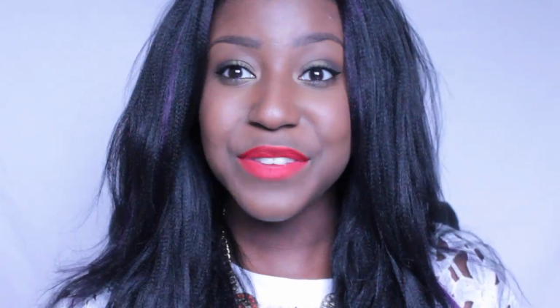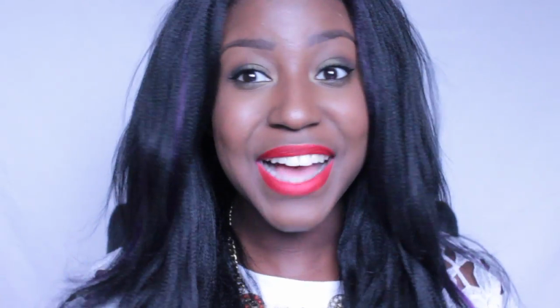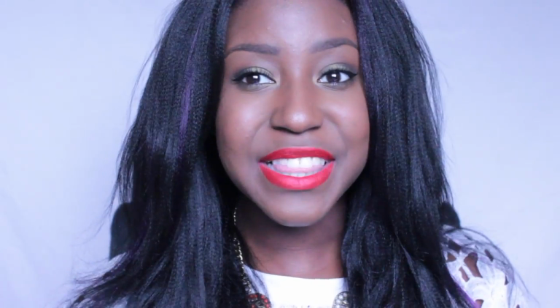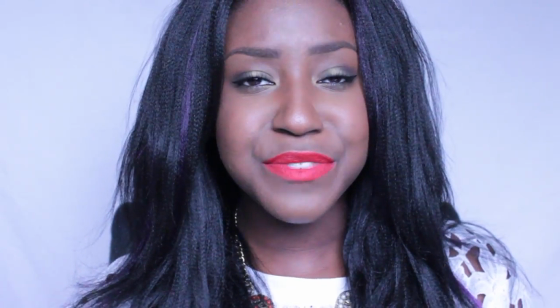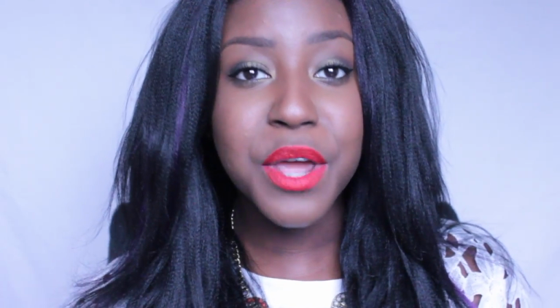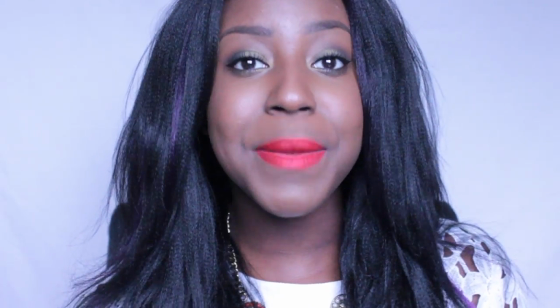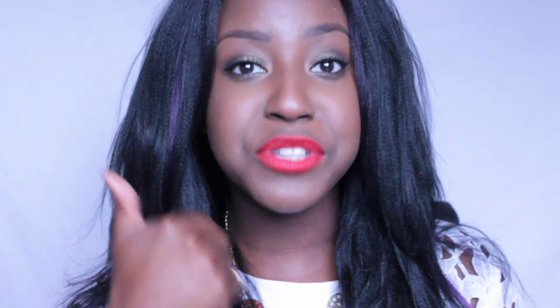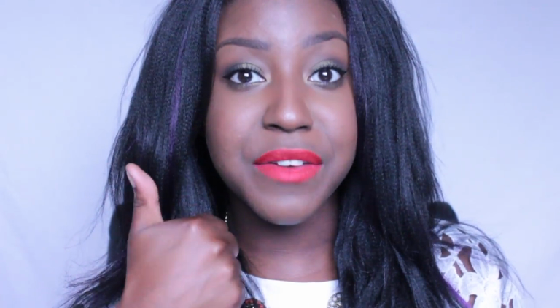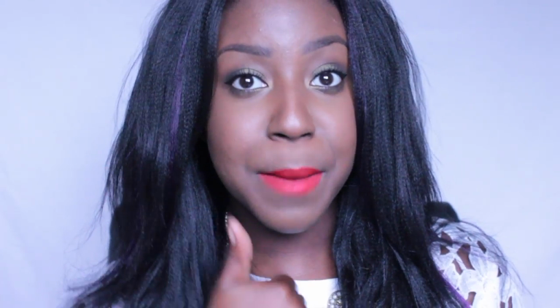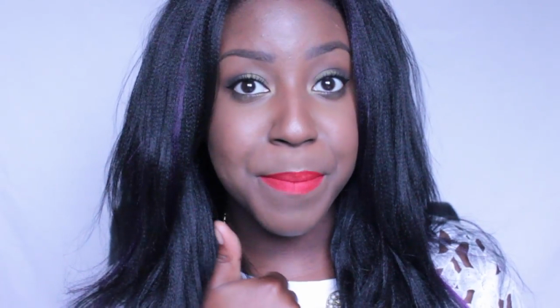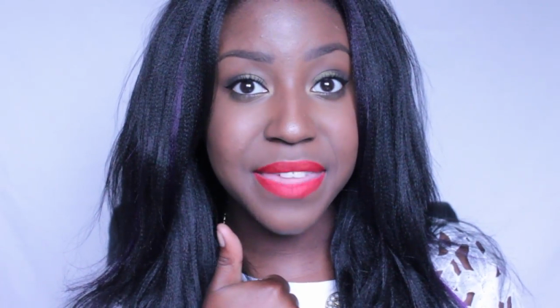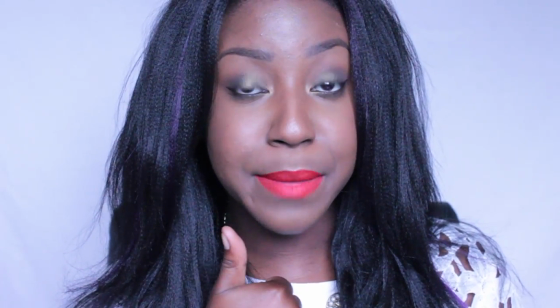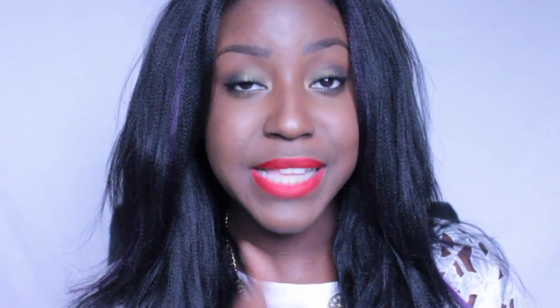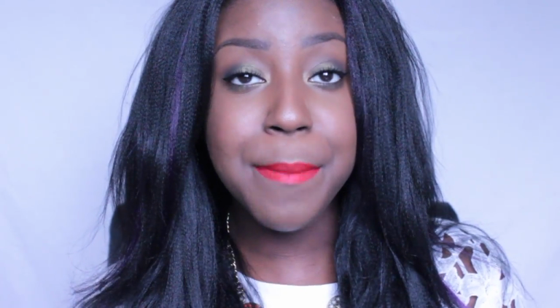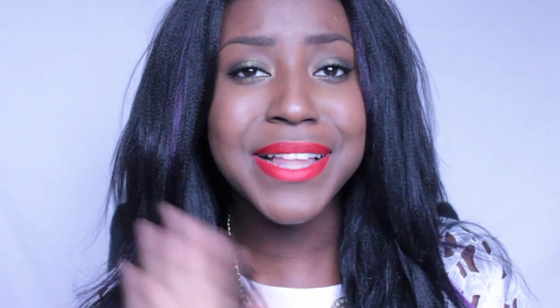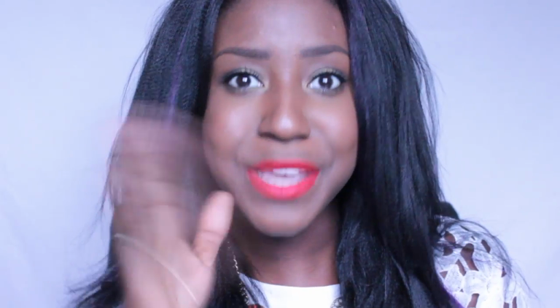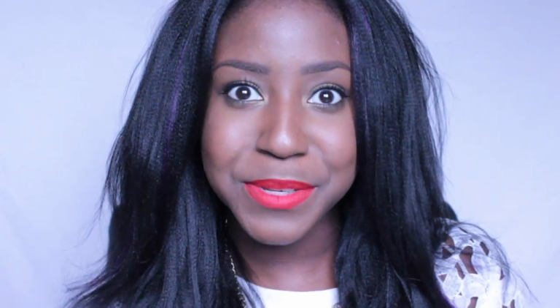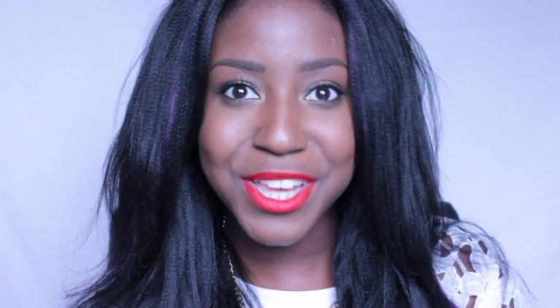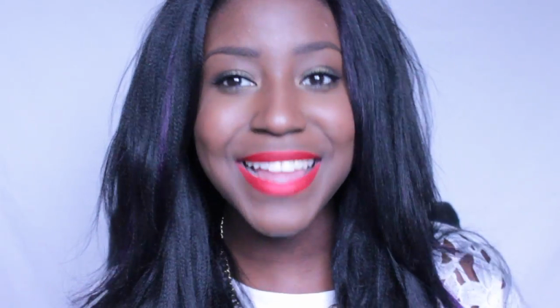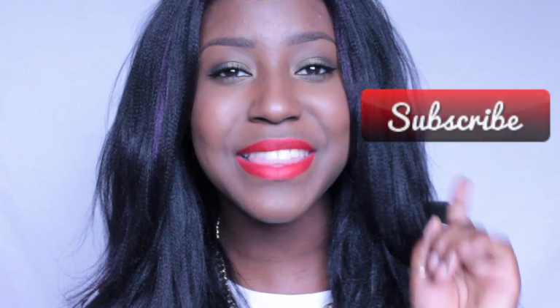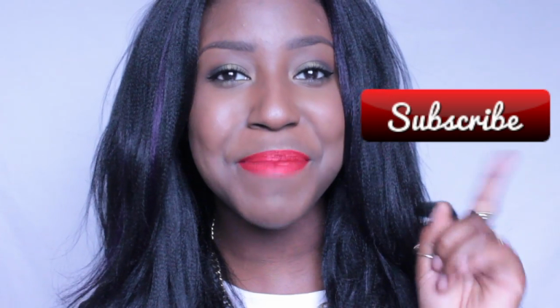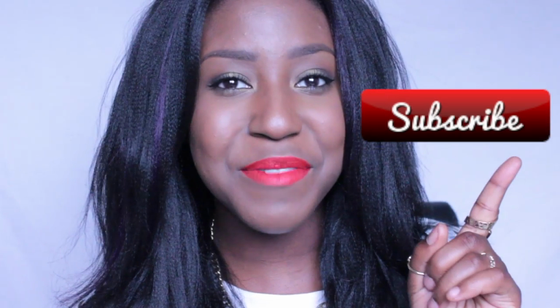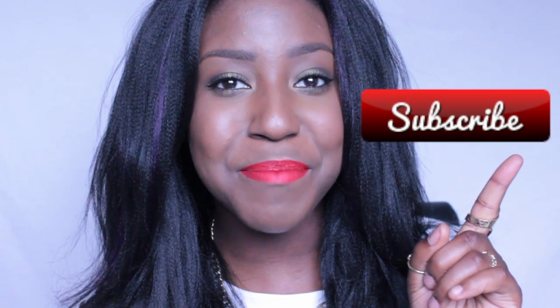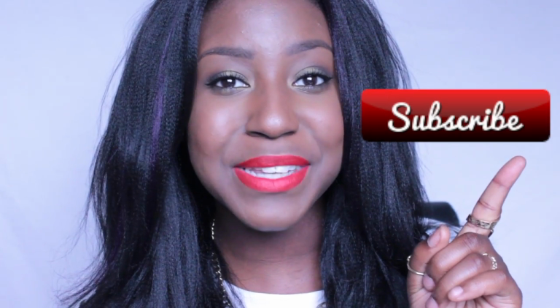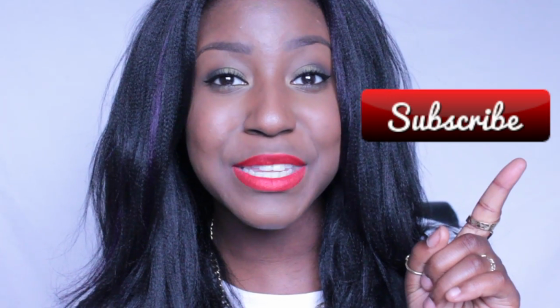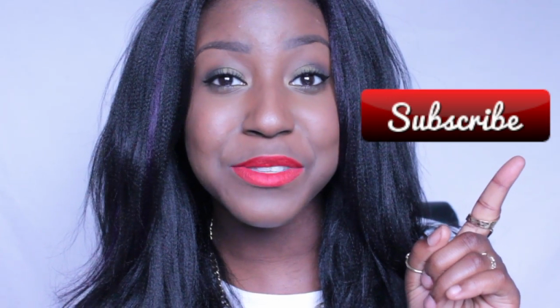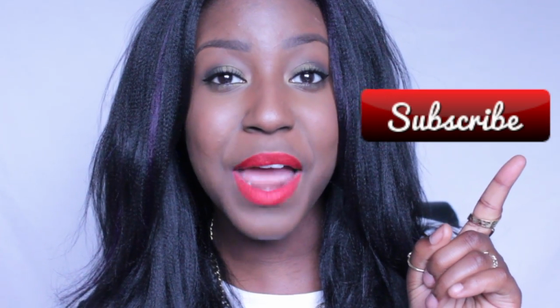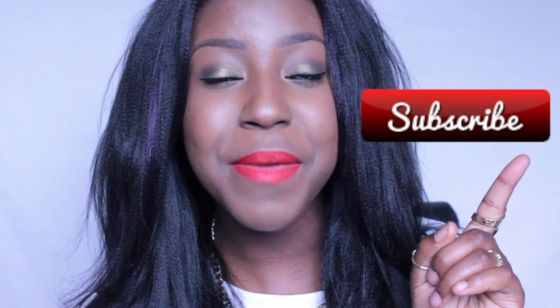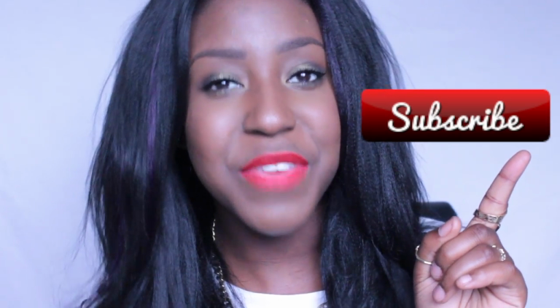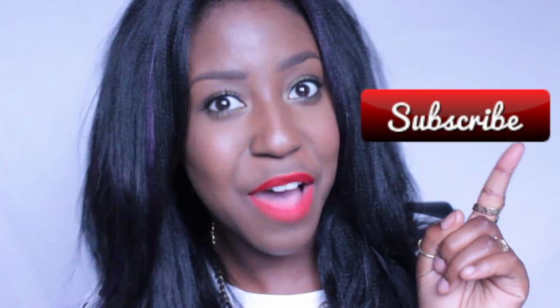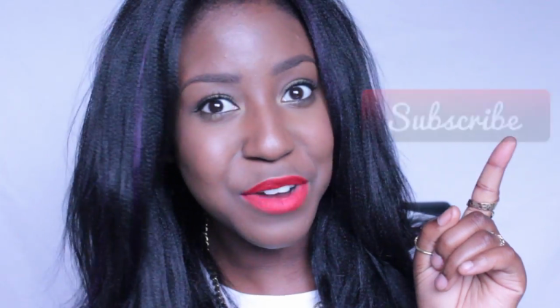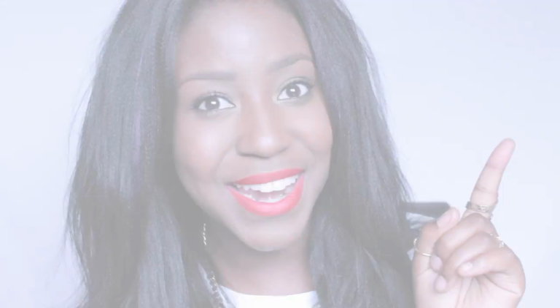So if you guys like this video, make sure to give it a big thumbs up and don't be shy — click that big red button to subscribe if you haven't already.